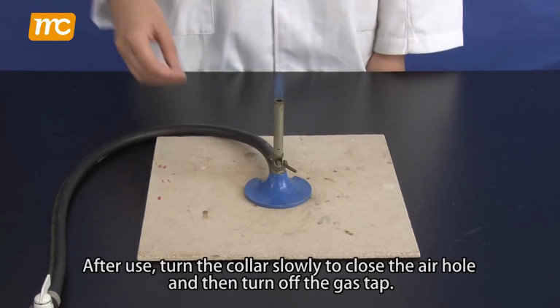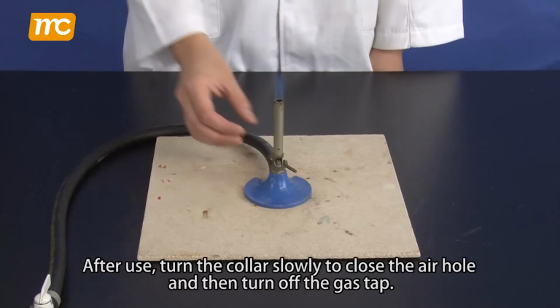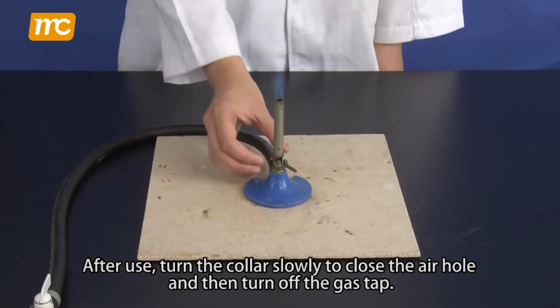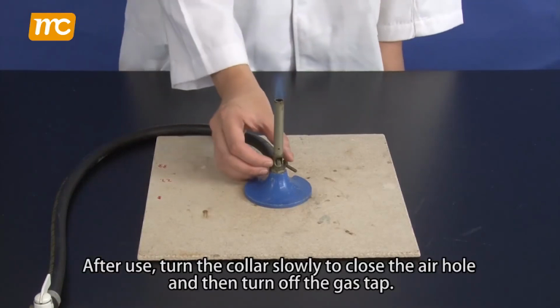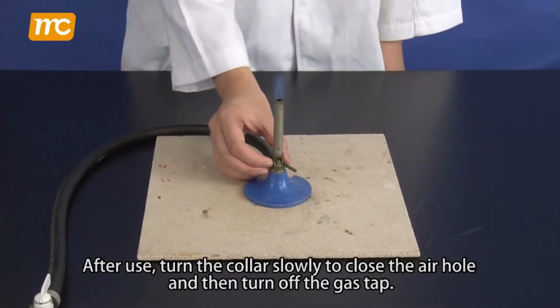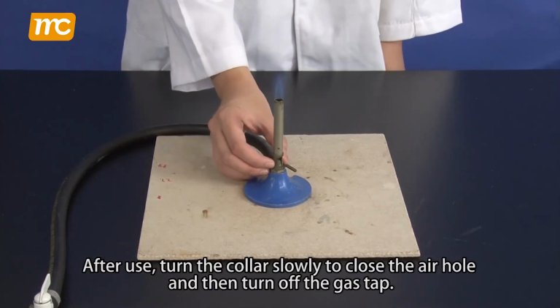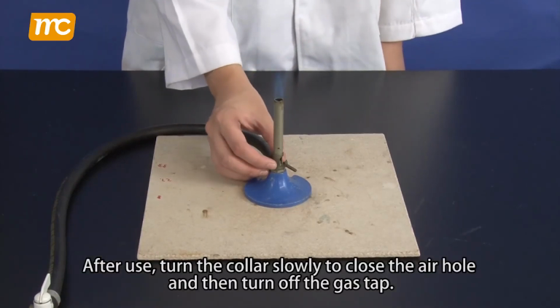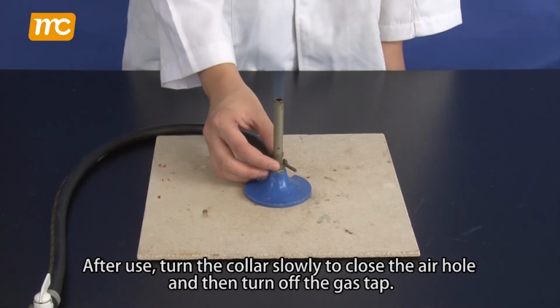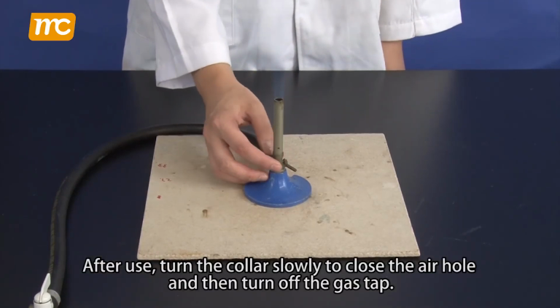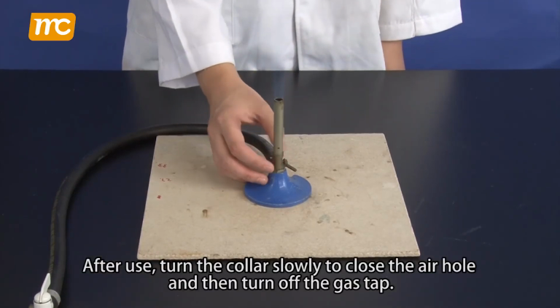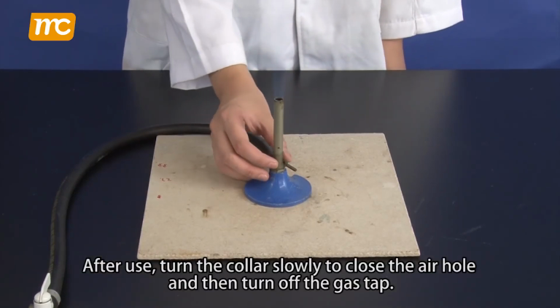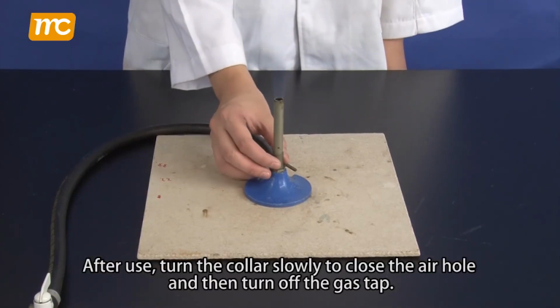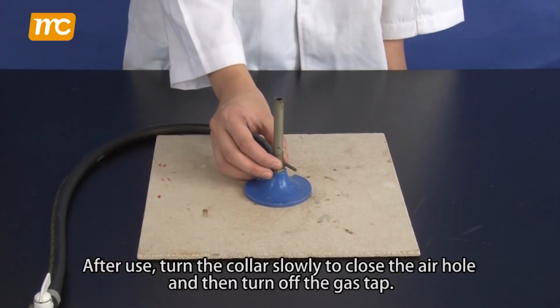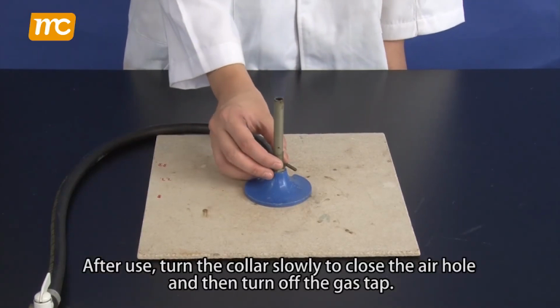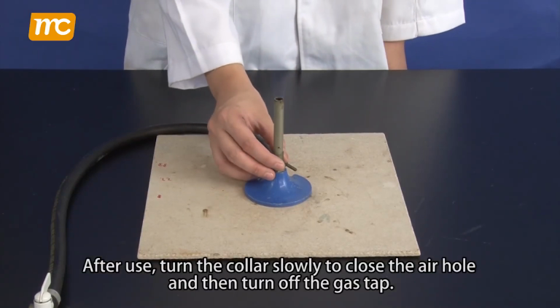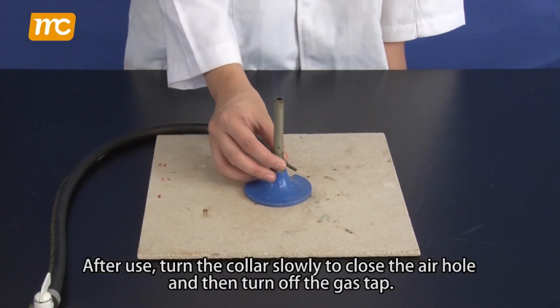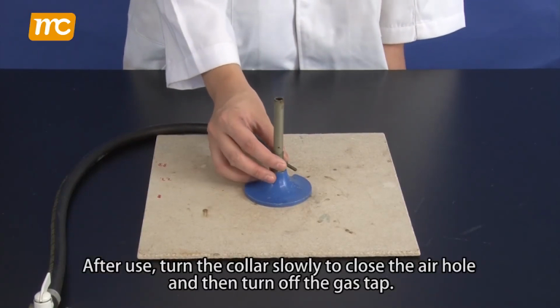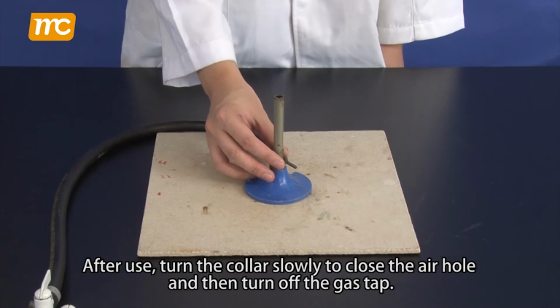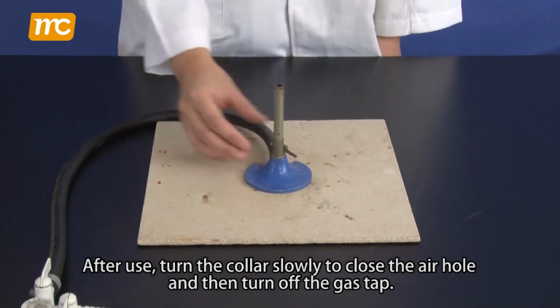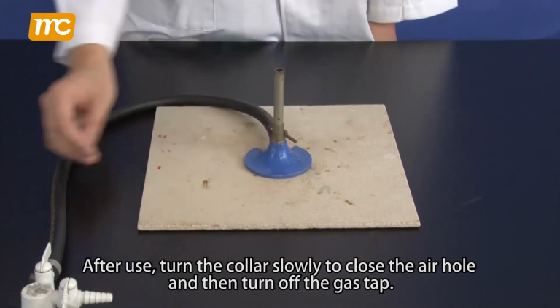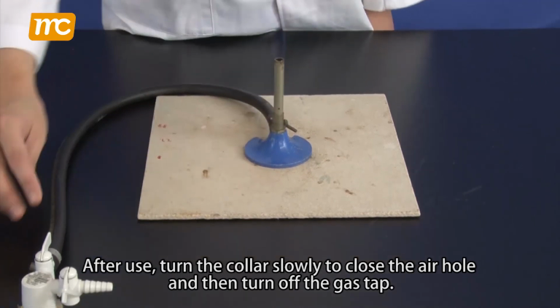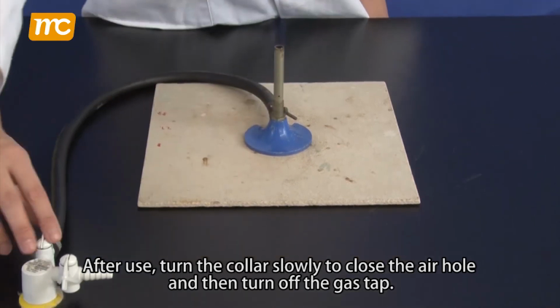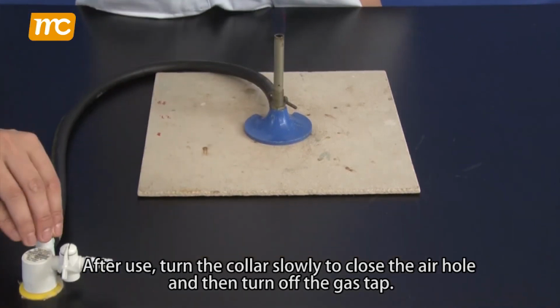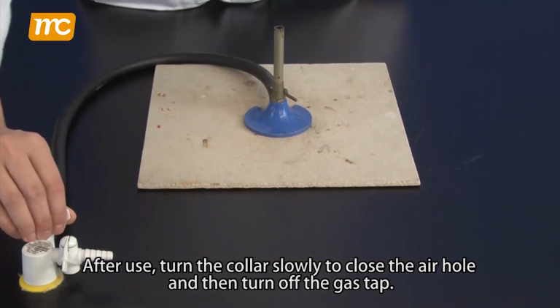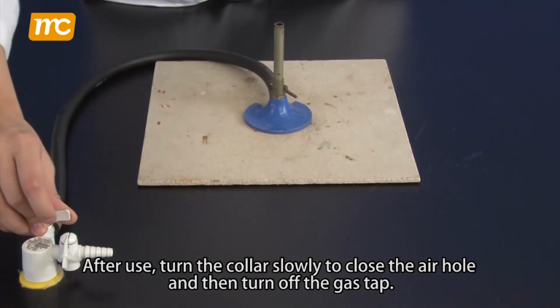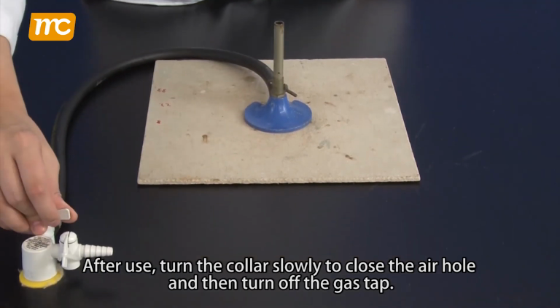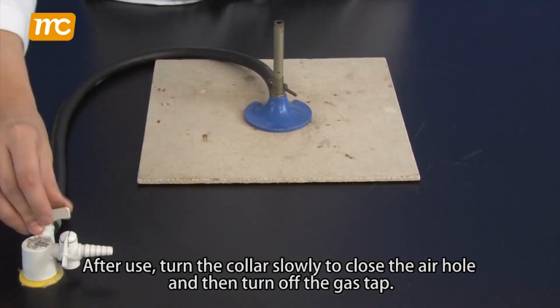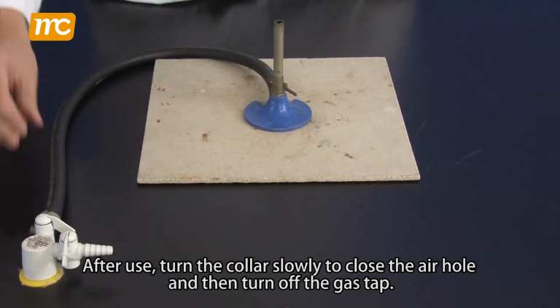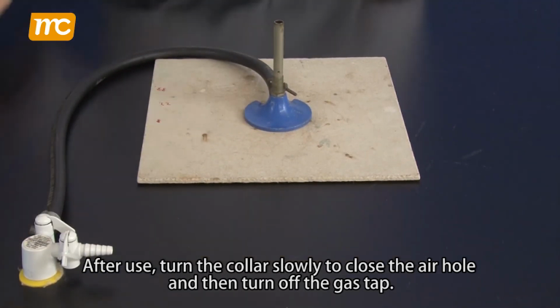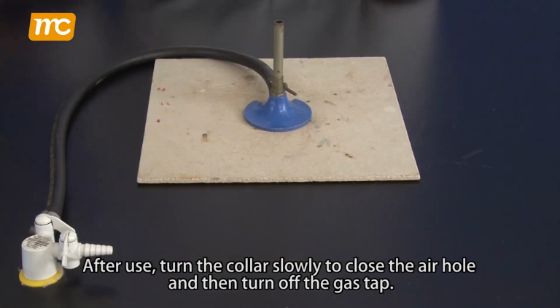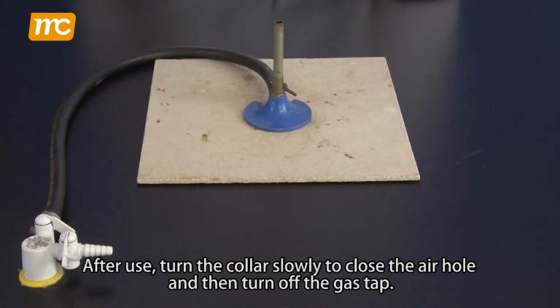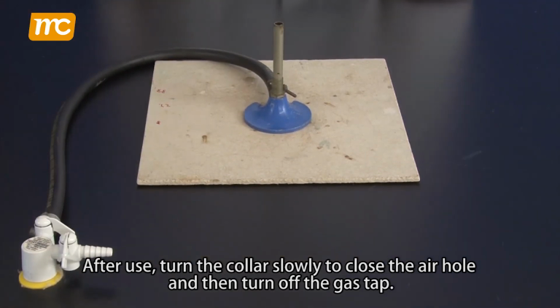After use, turn the collar slowly to close the air hole, then turn off the gas tap.